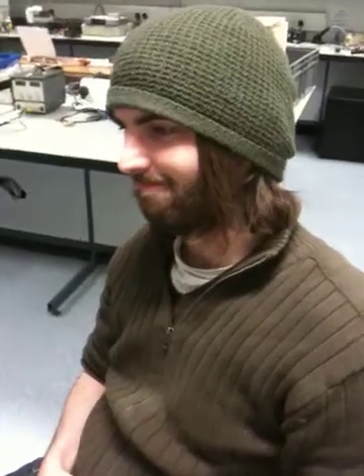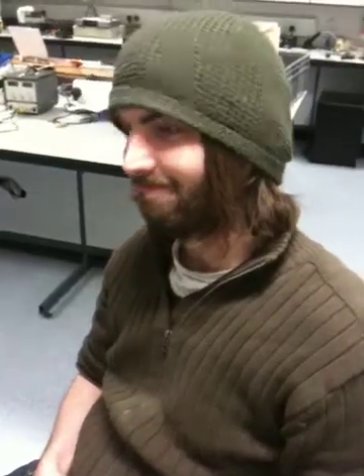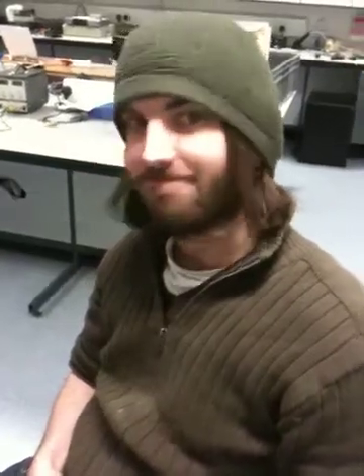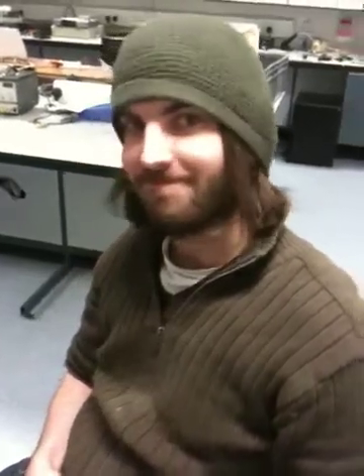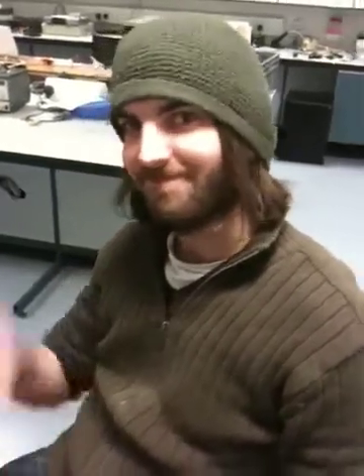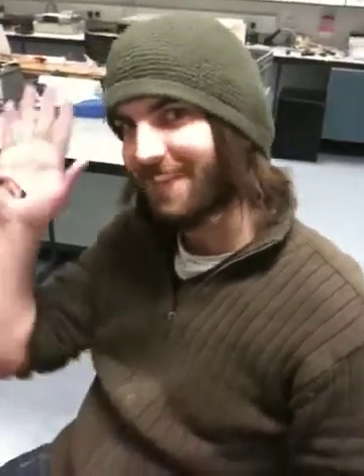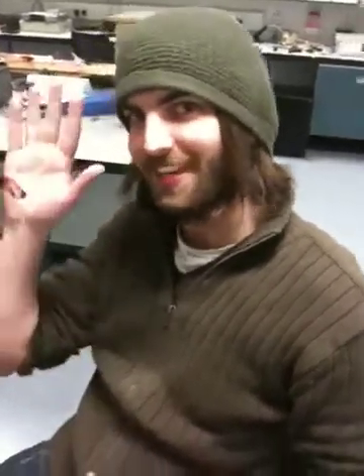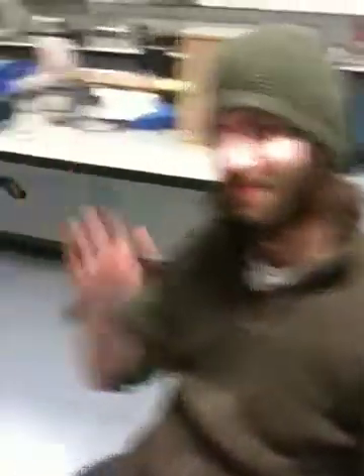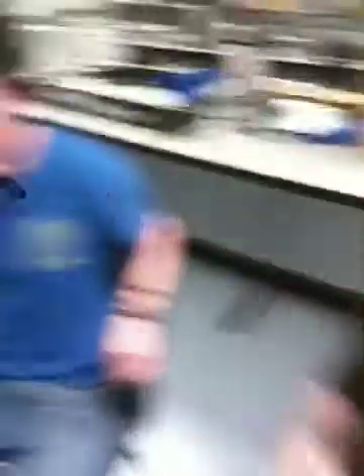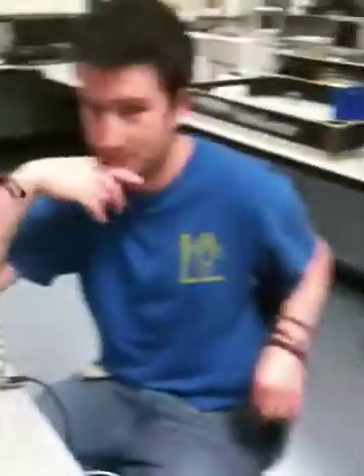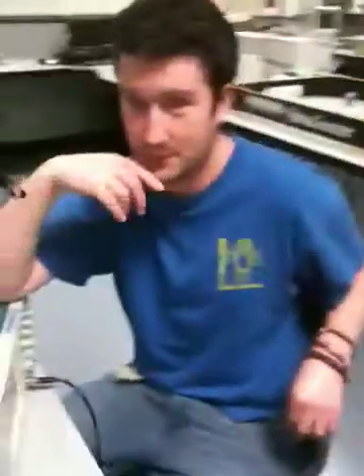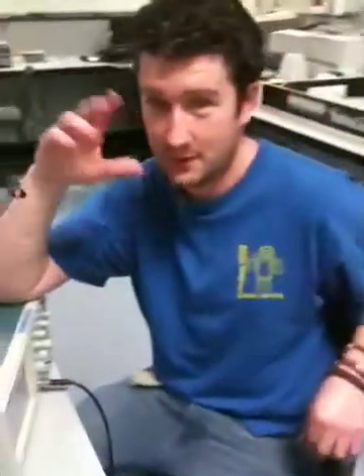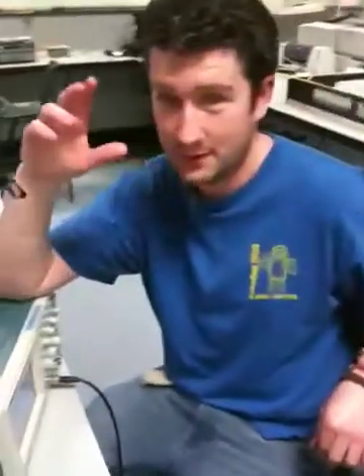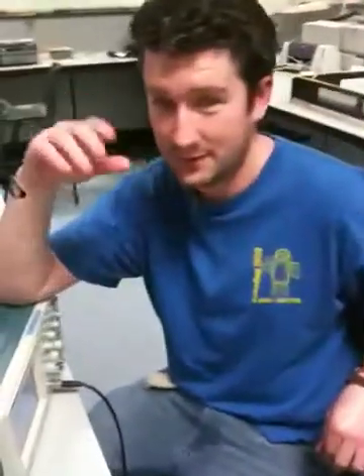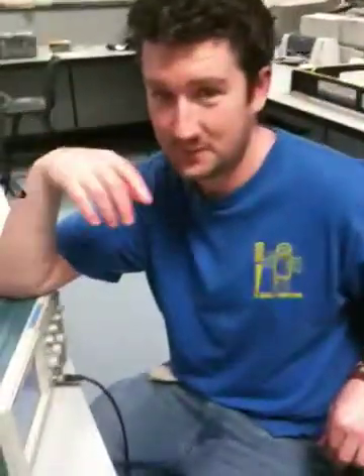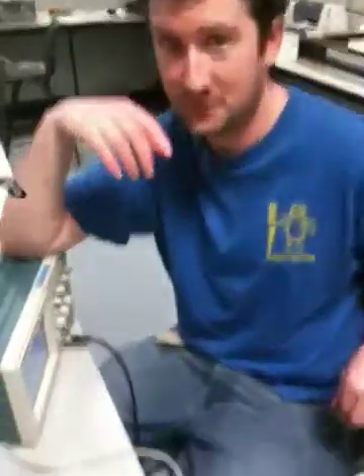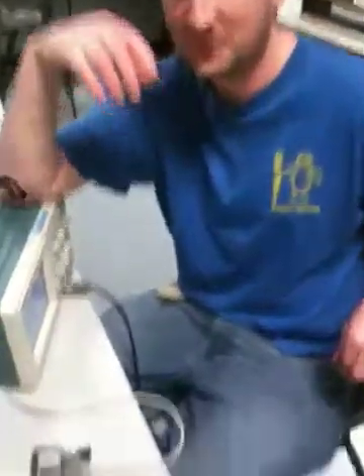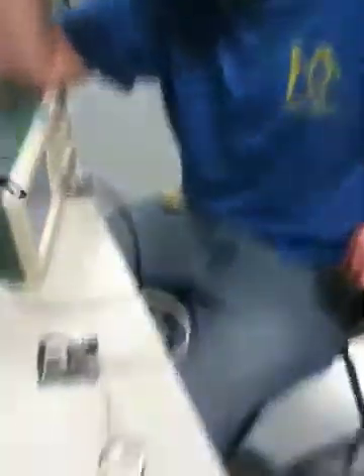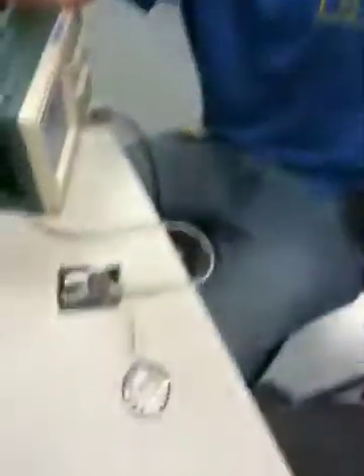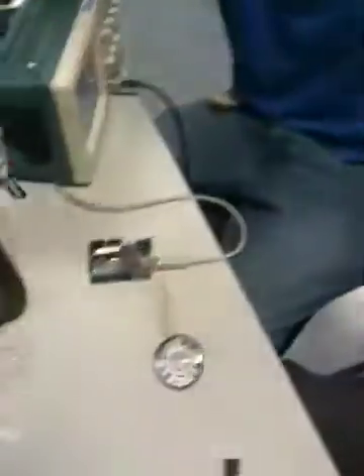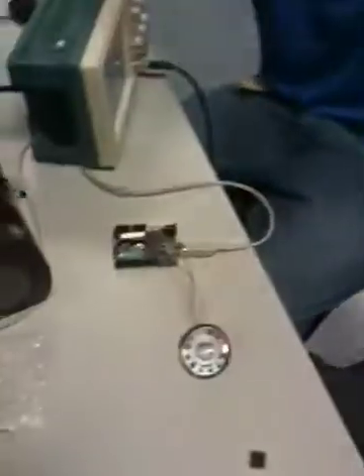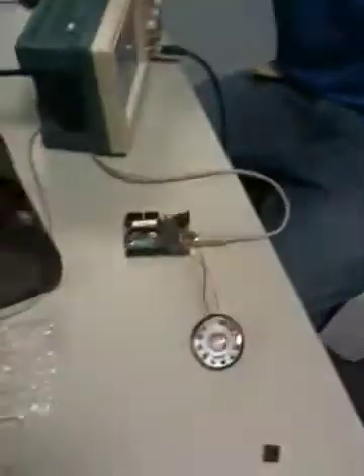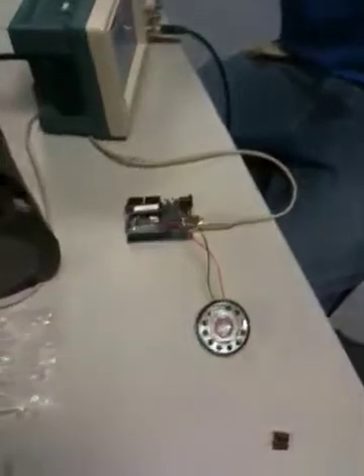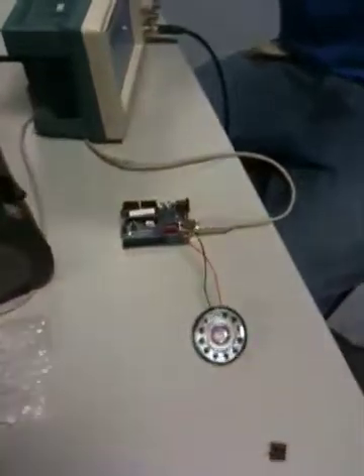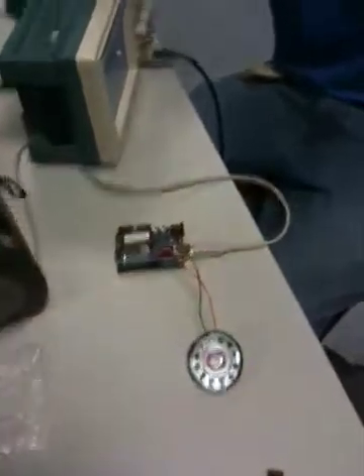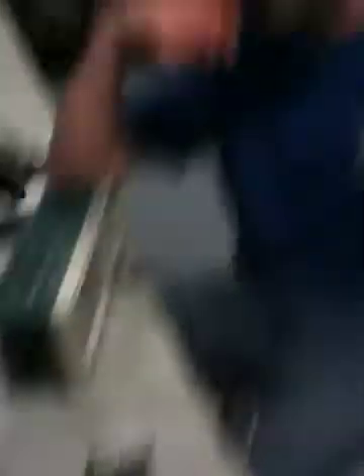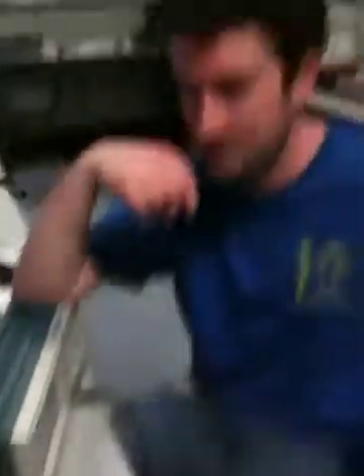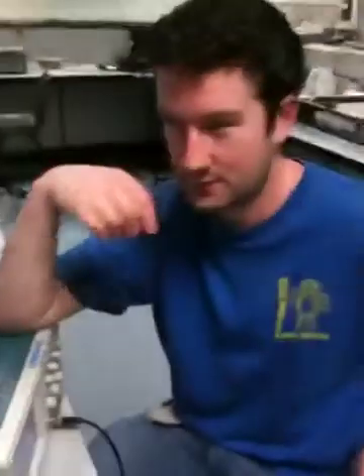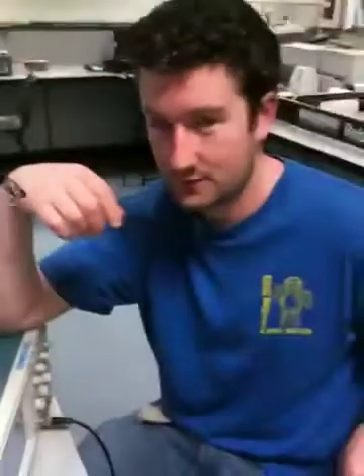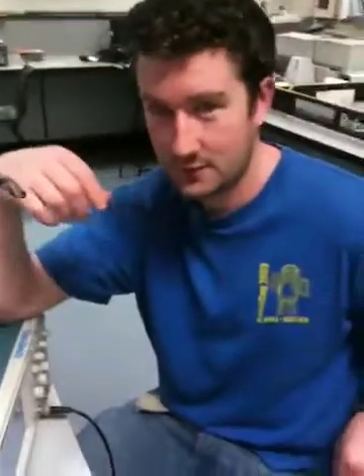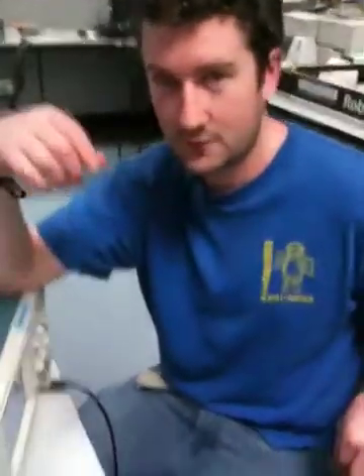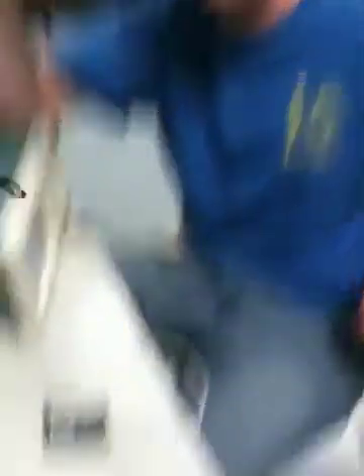Rory and Aidan have been playing around with the Arduino for audio. So Aidan, what's going on here?